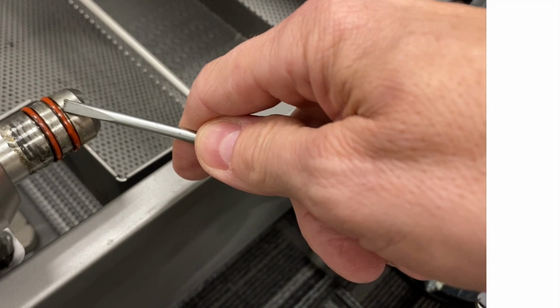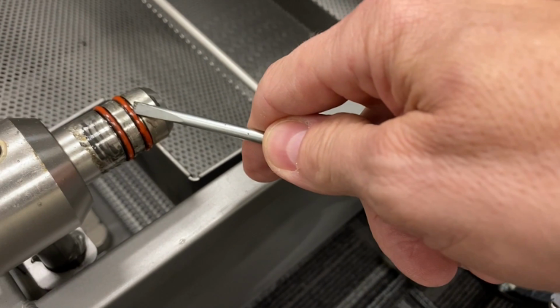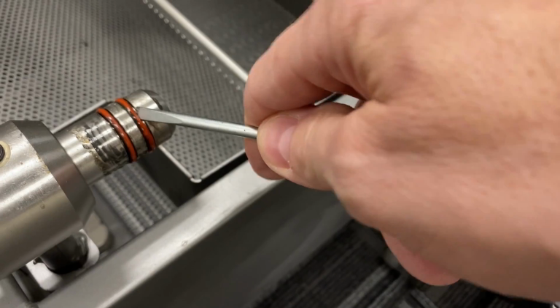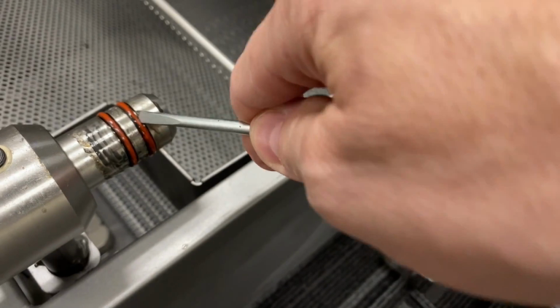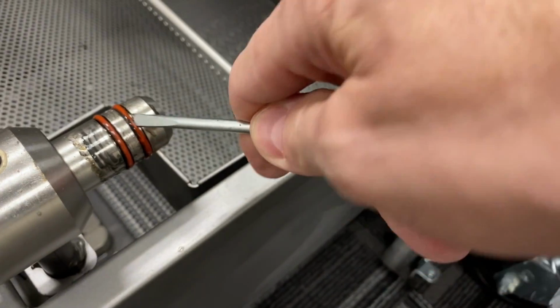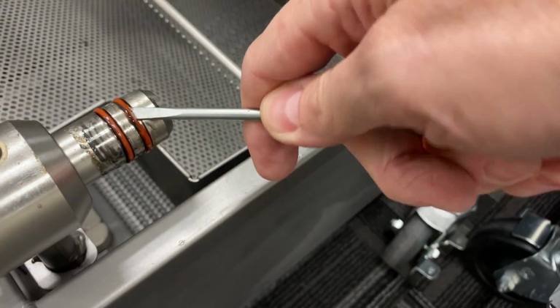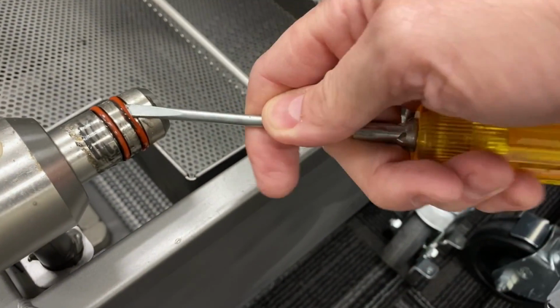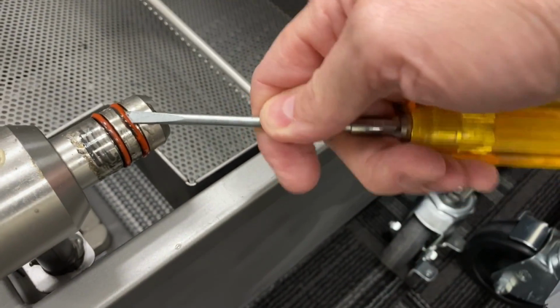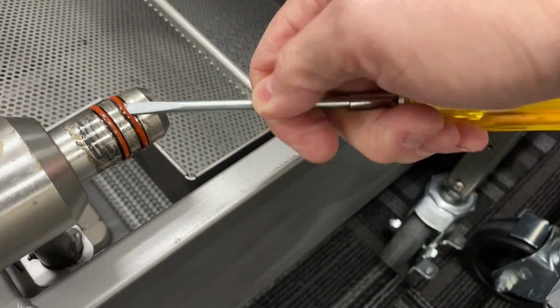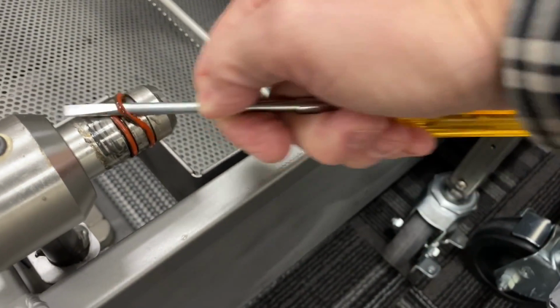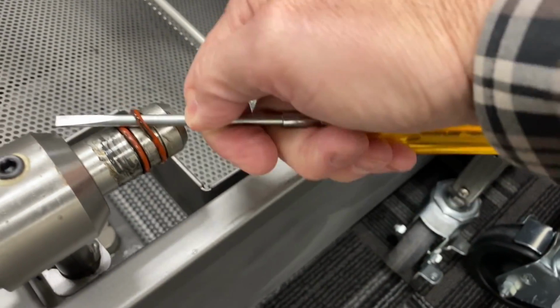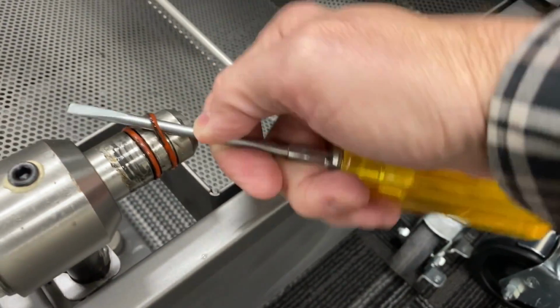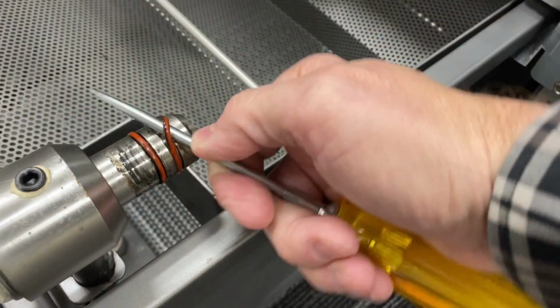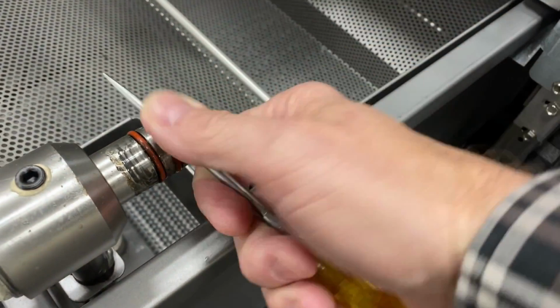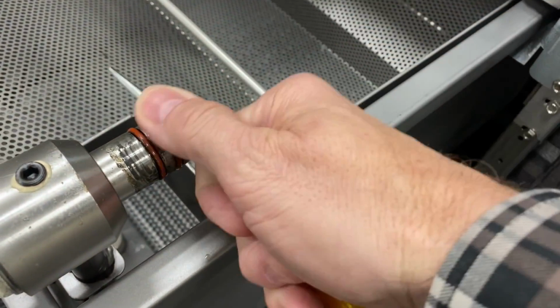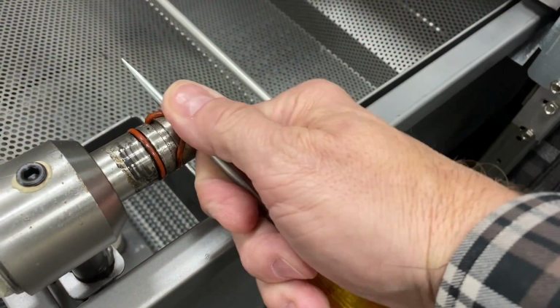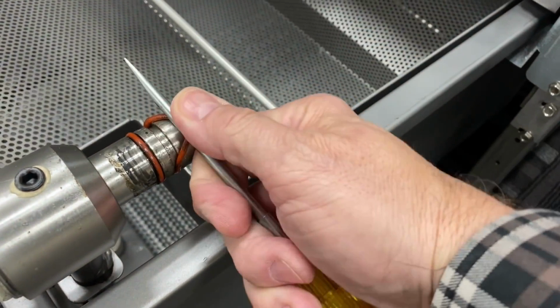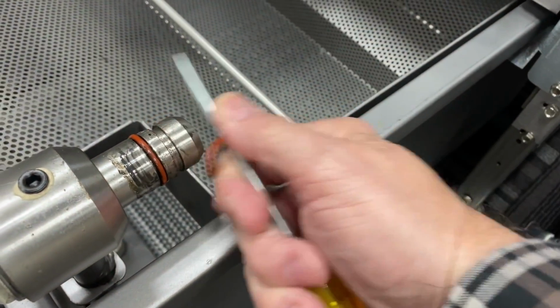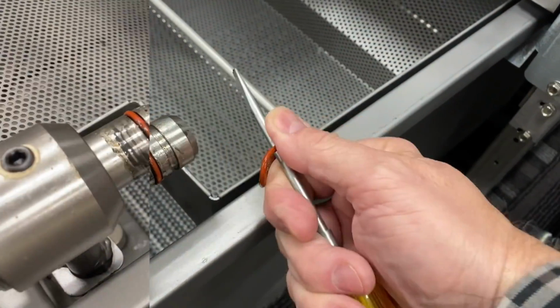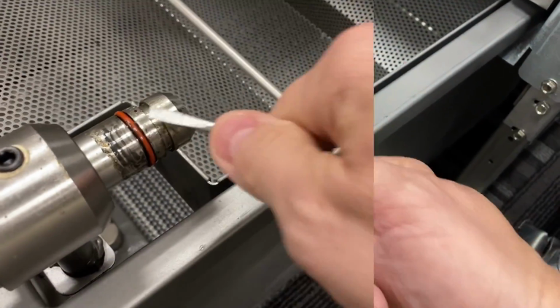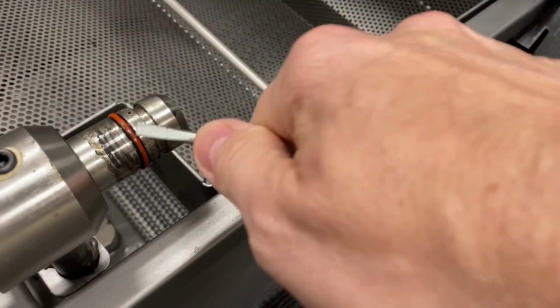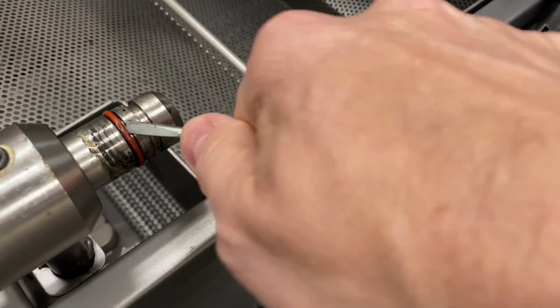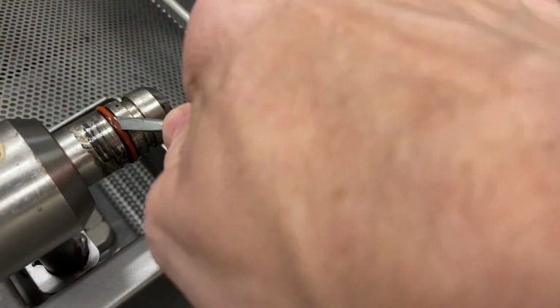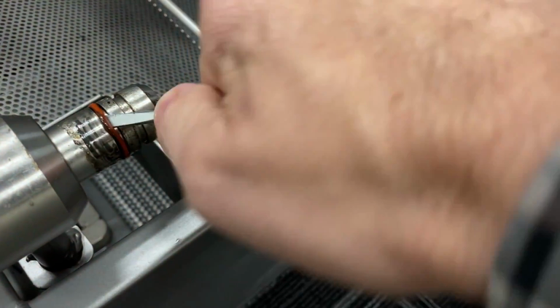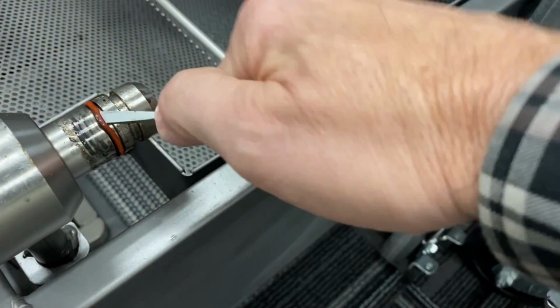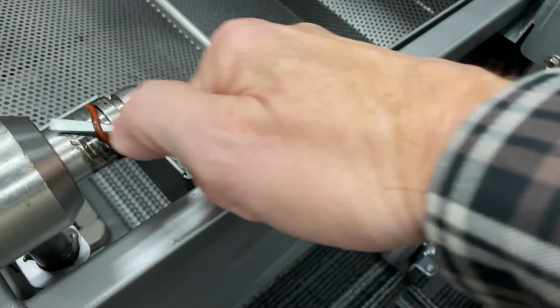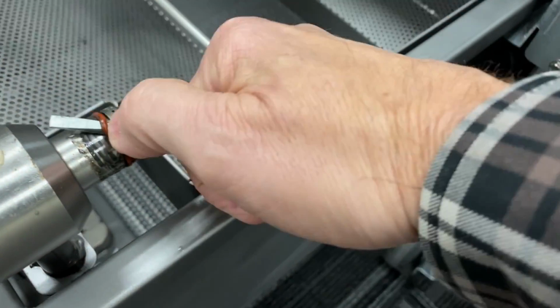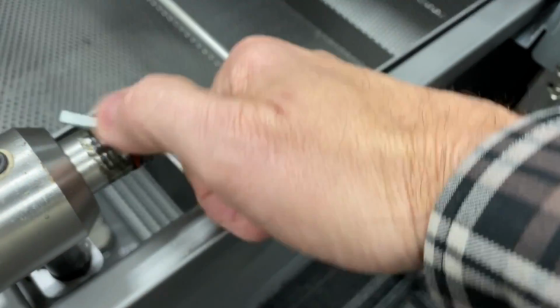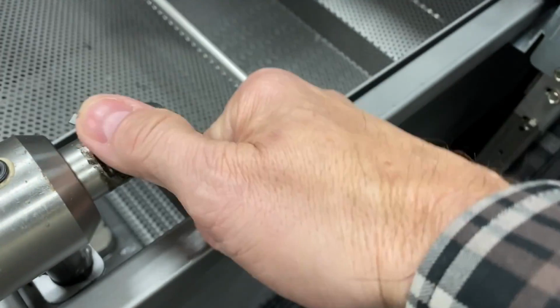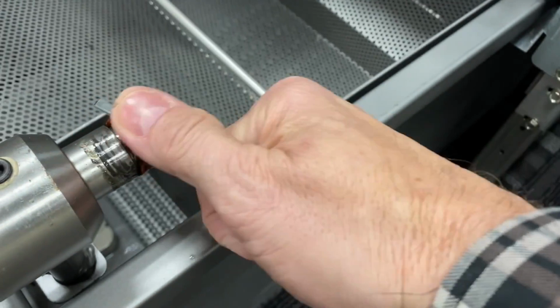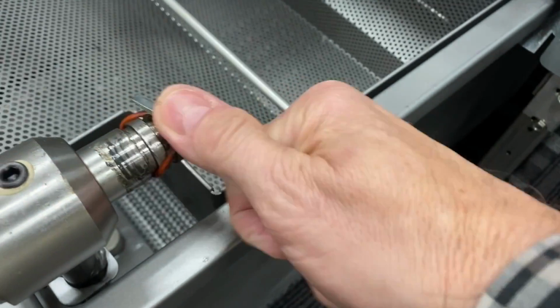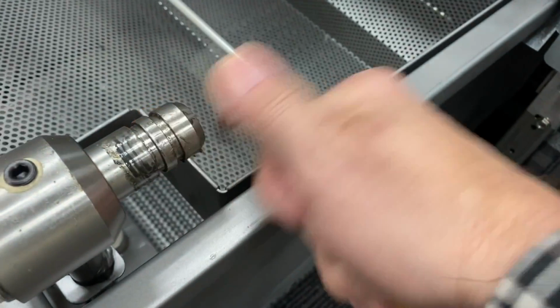To replace the O-rings, use a small flat-bladed screwdriver to lift up on the O-ring and pry off the pickup tube.